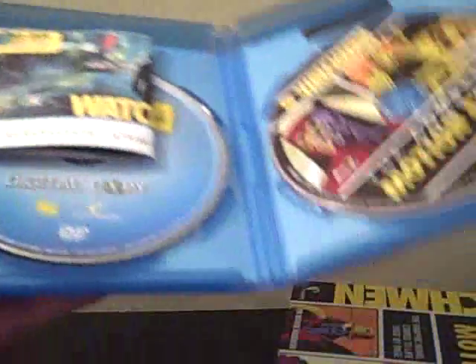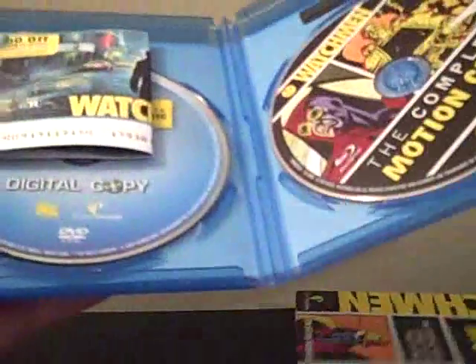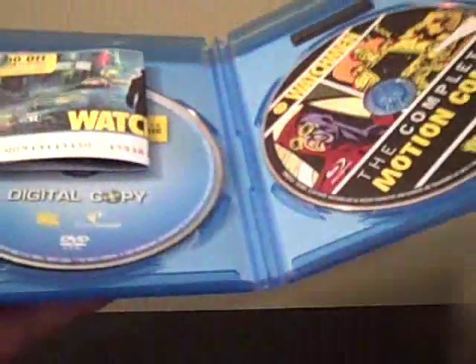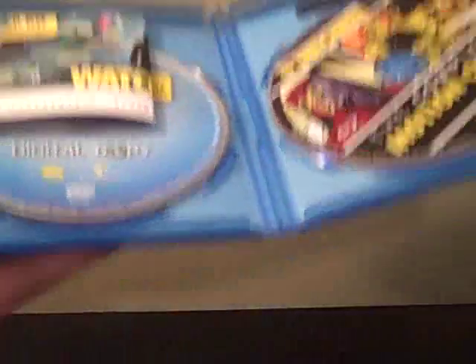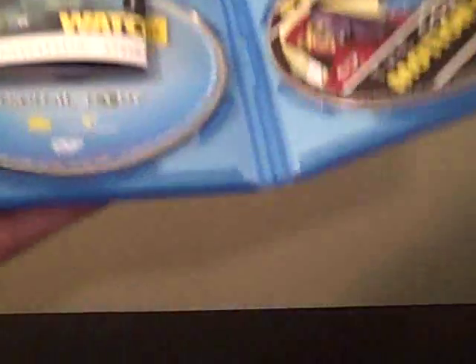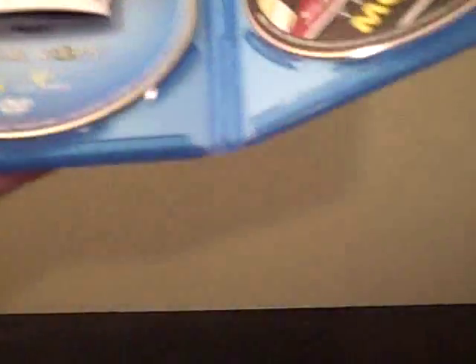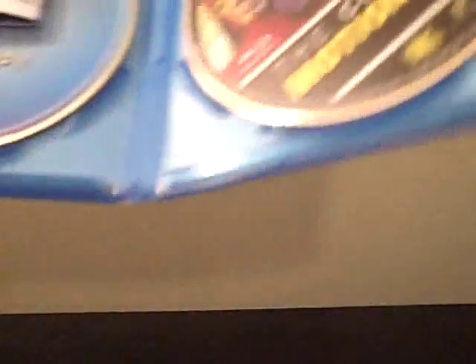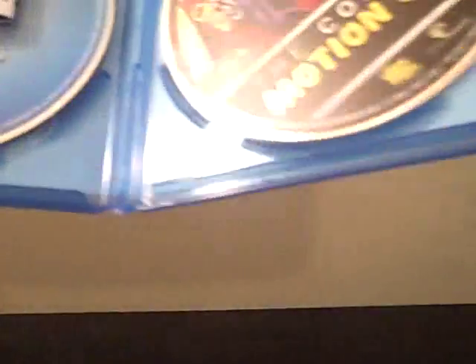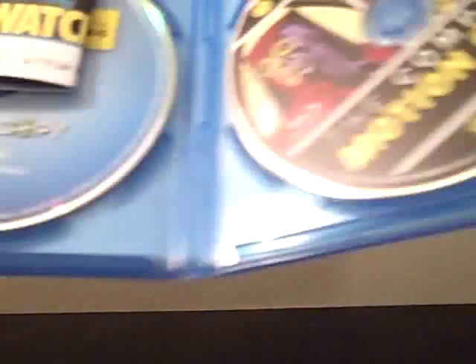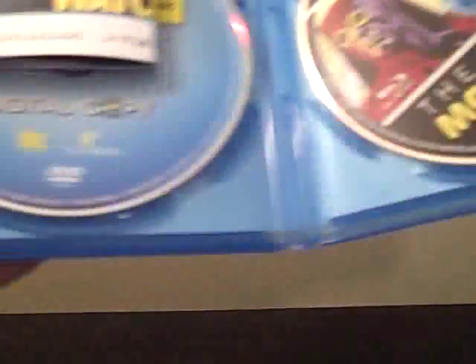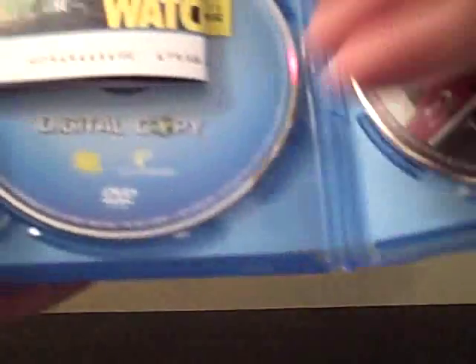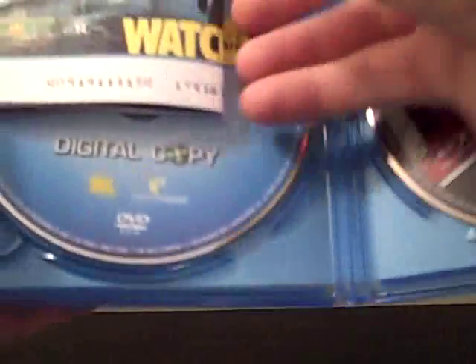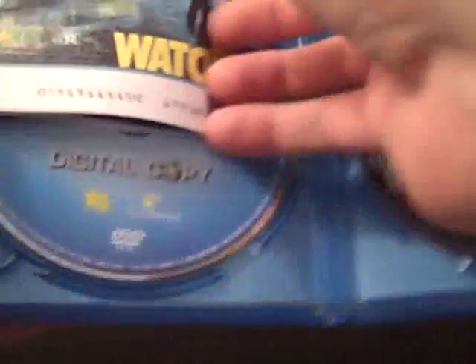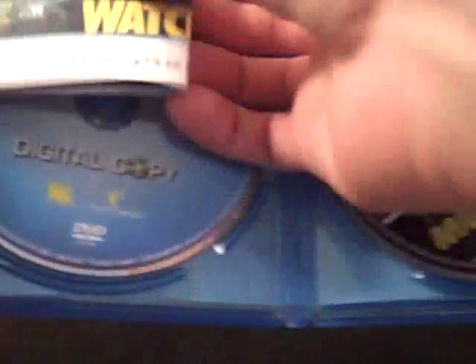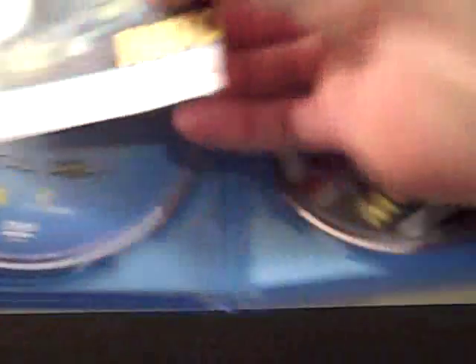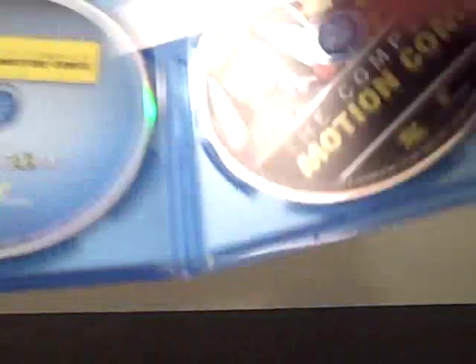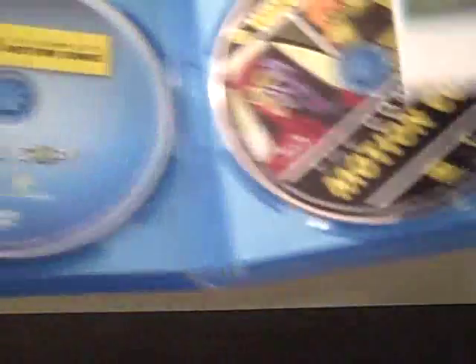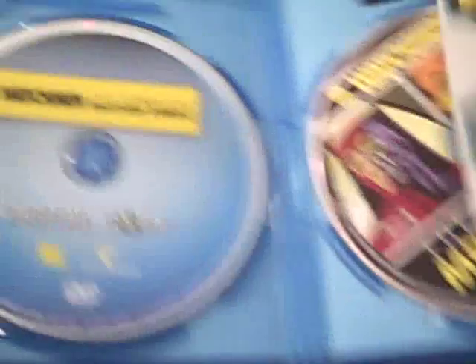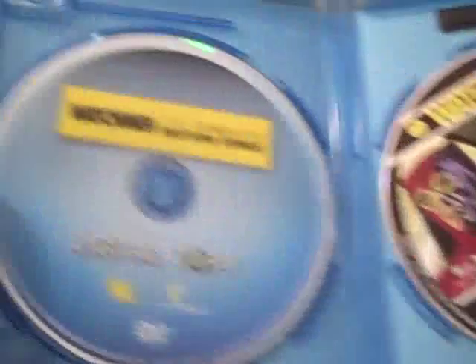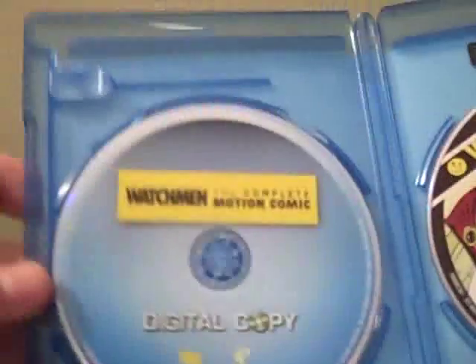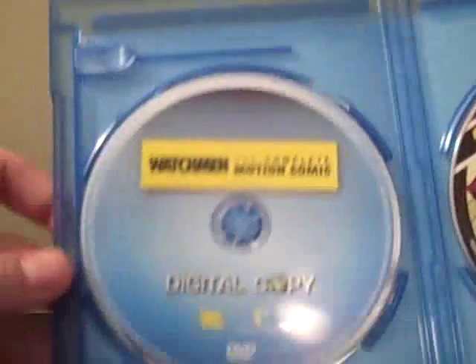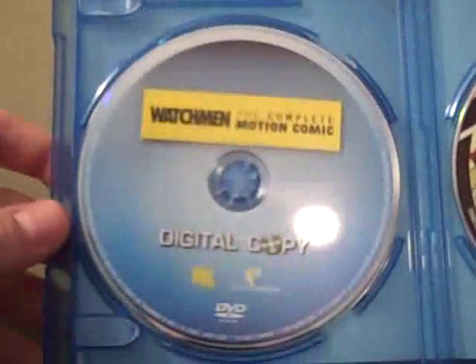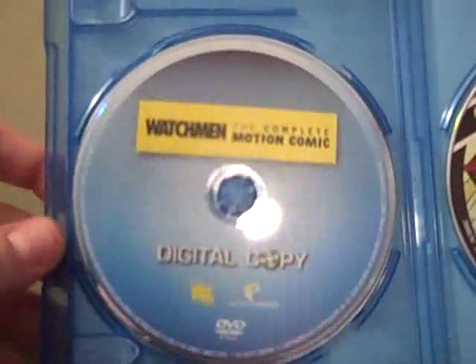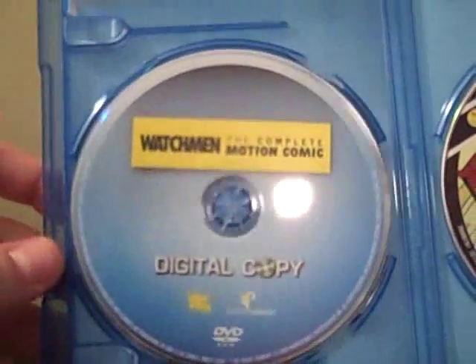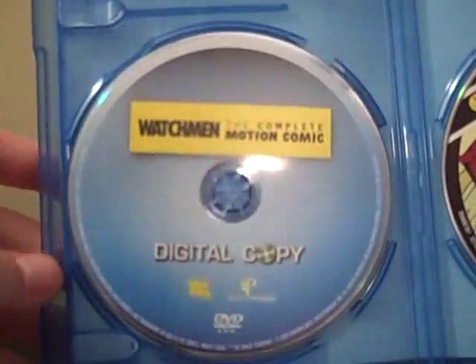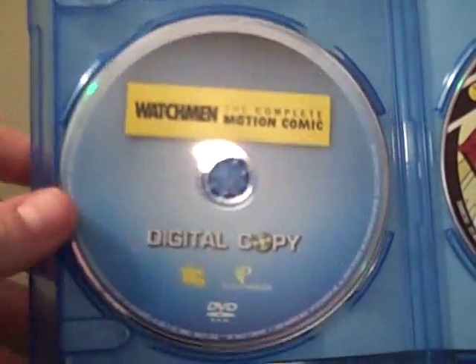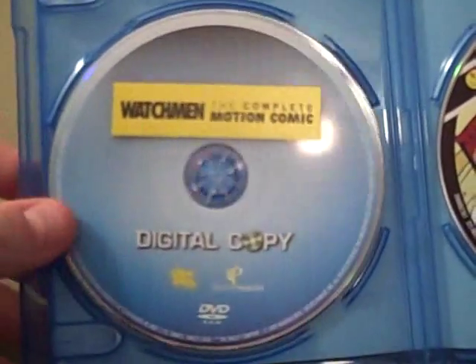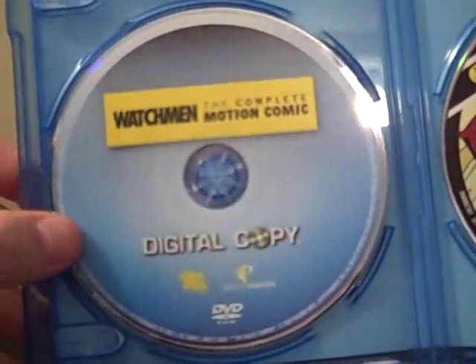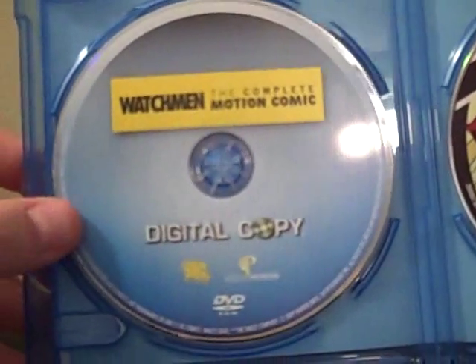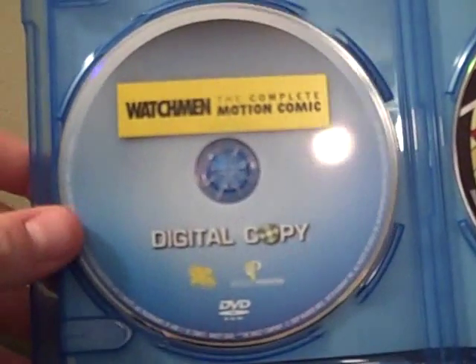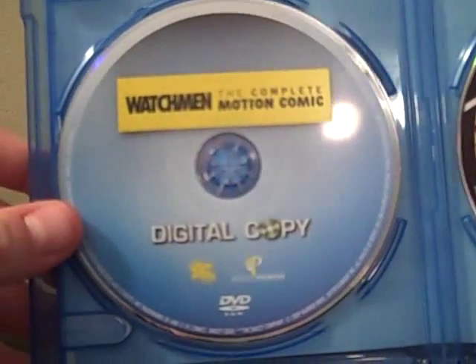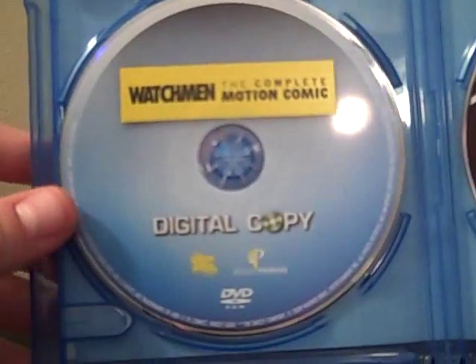The first disc is a digital copy, as you can see there. No artwork, just yeah.